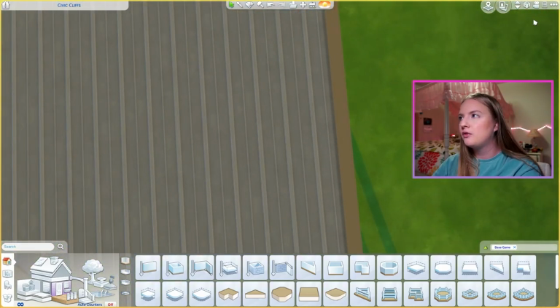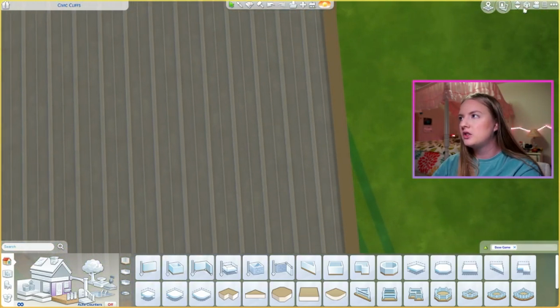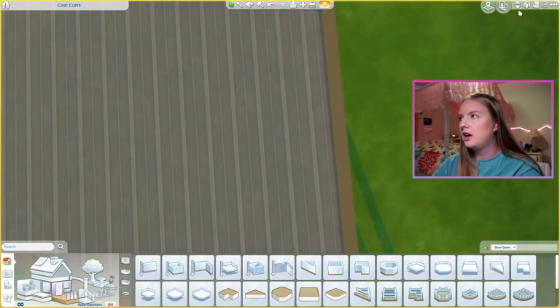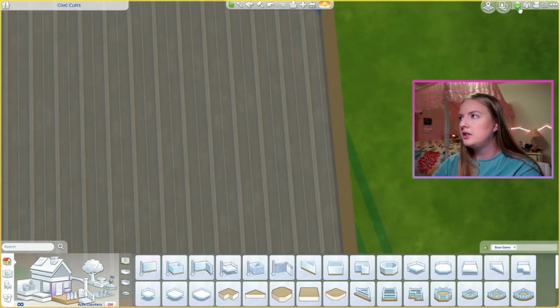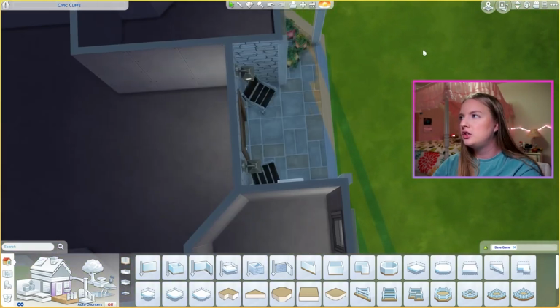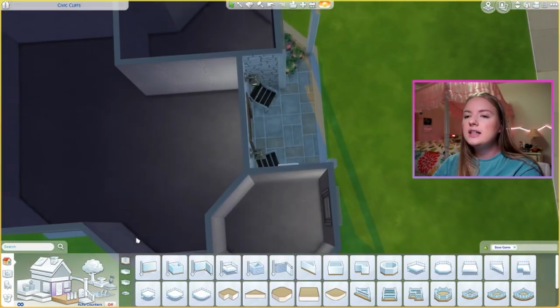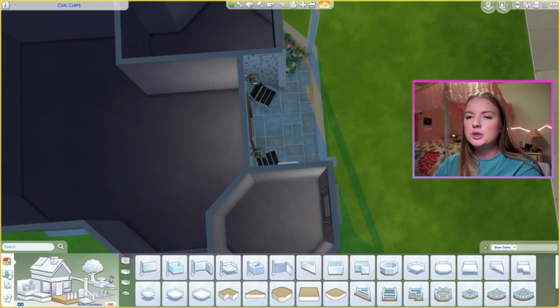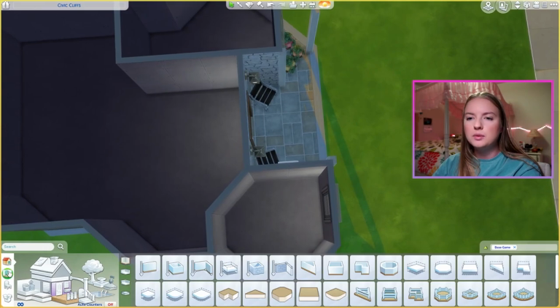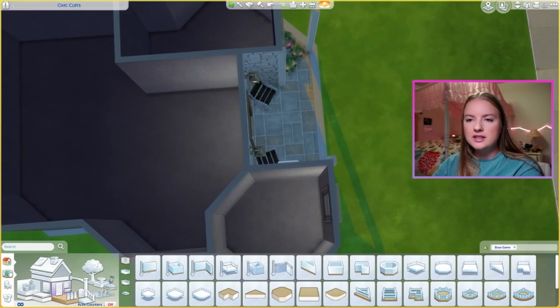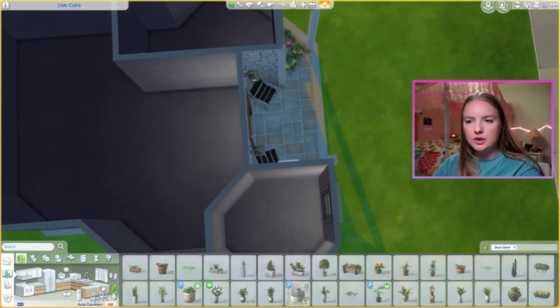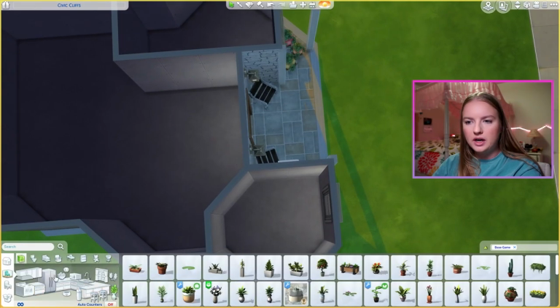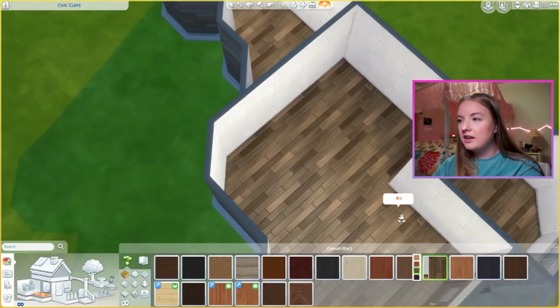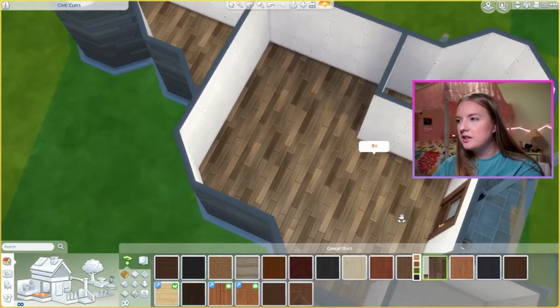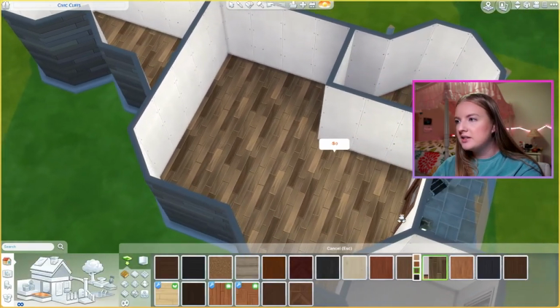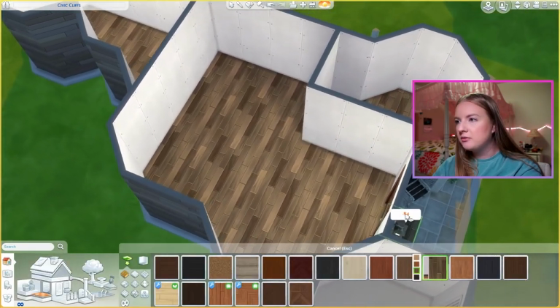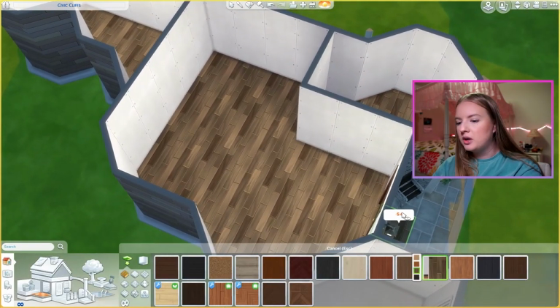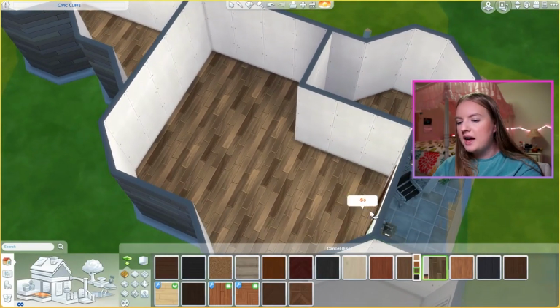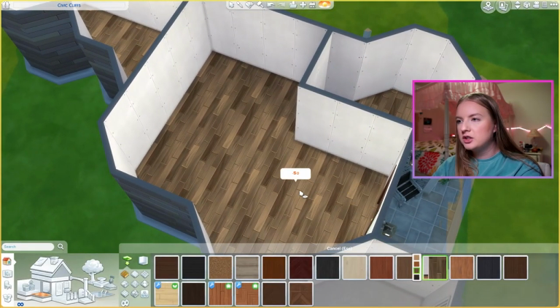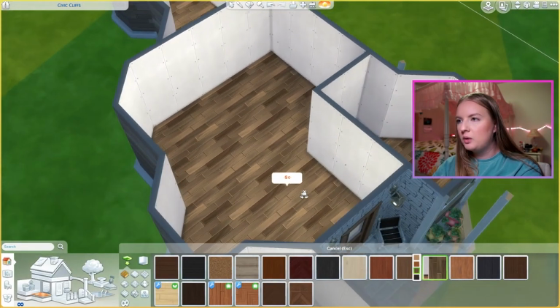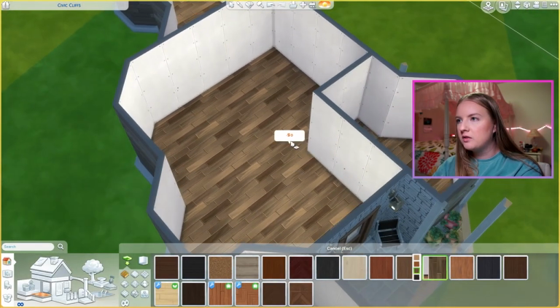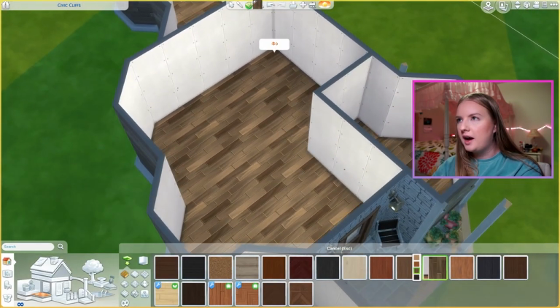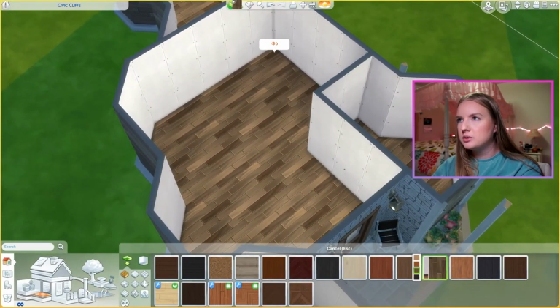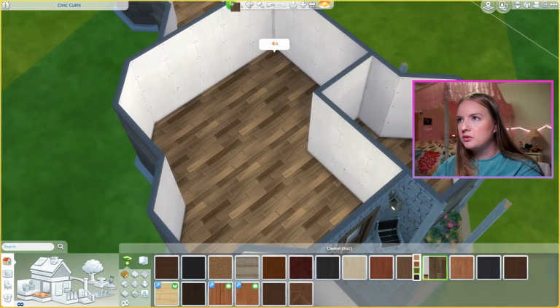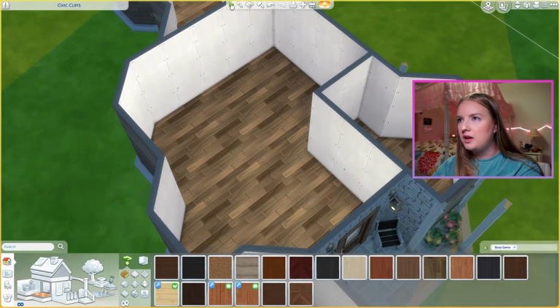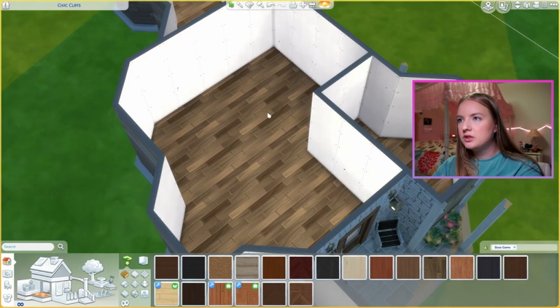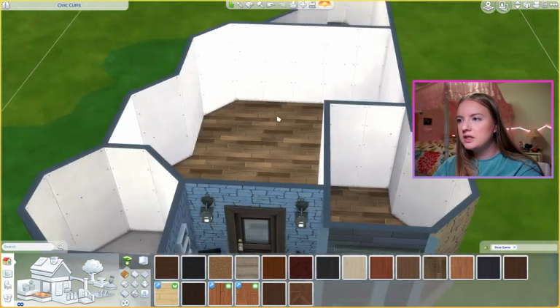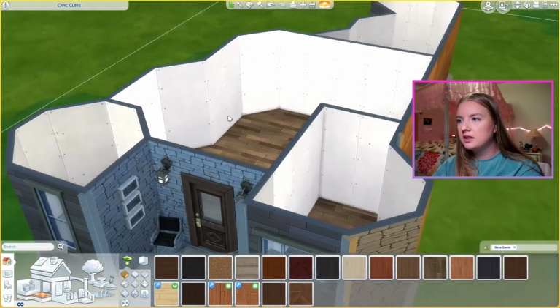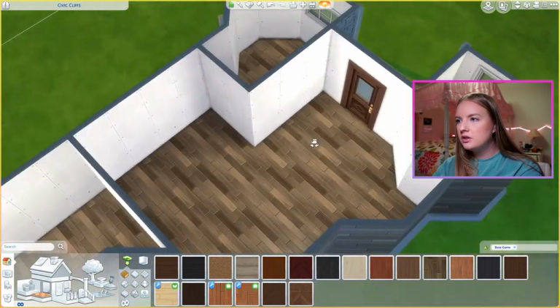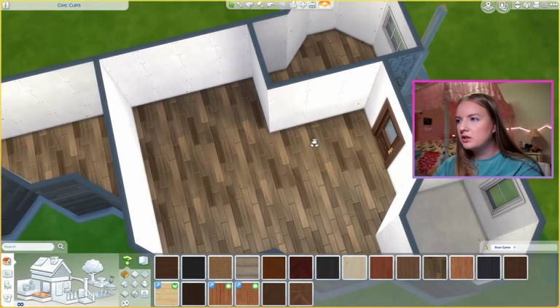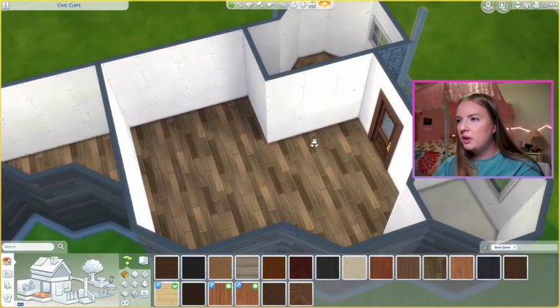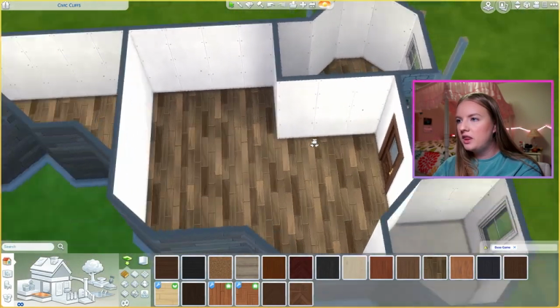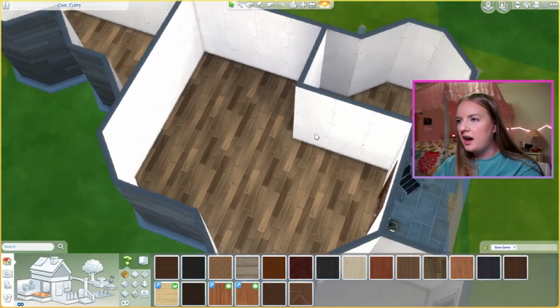The first thing I always do is put some lights everywhere. And this base game floor has actually been one of my absolute favorites recently, so let's go with that.